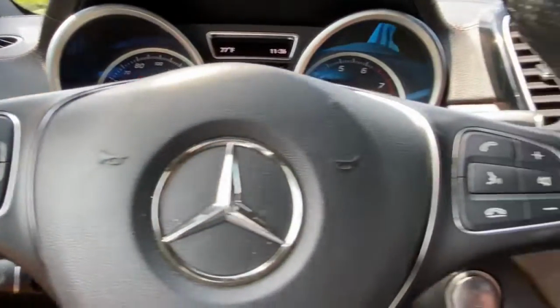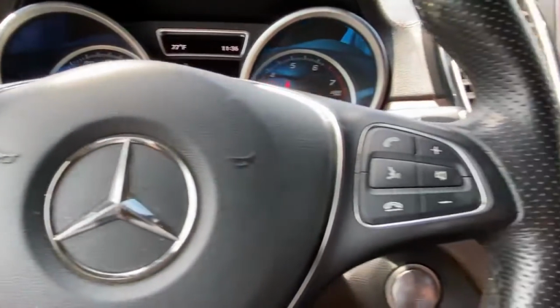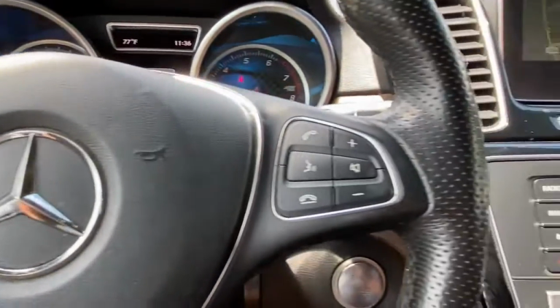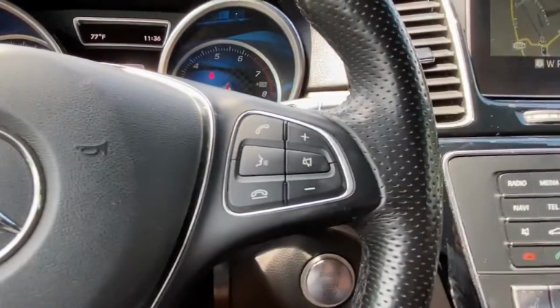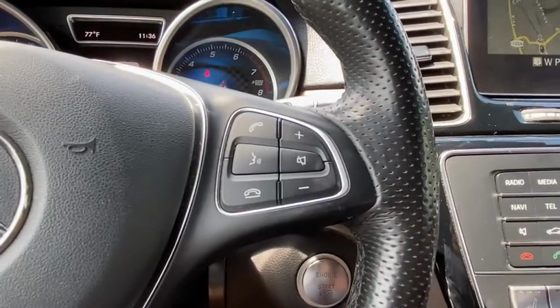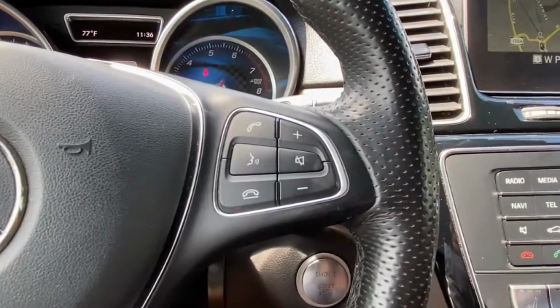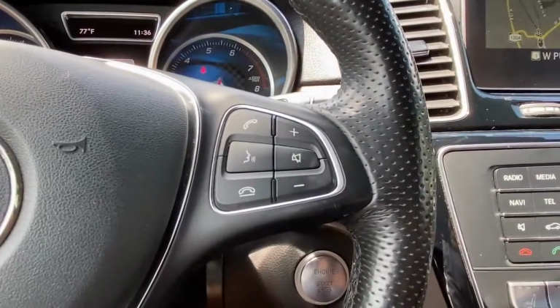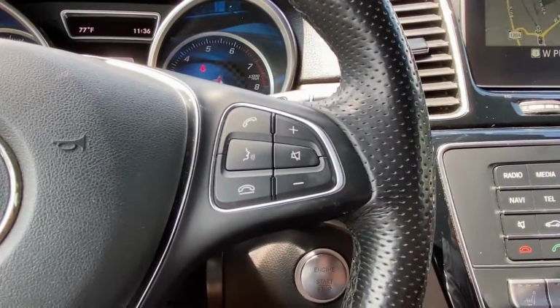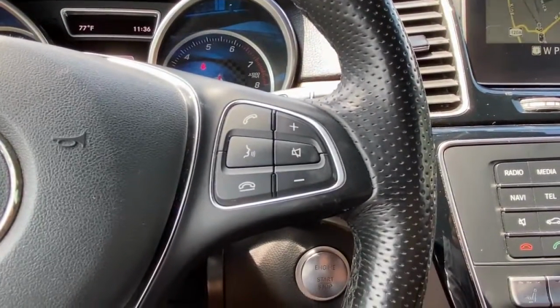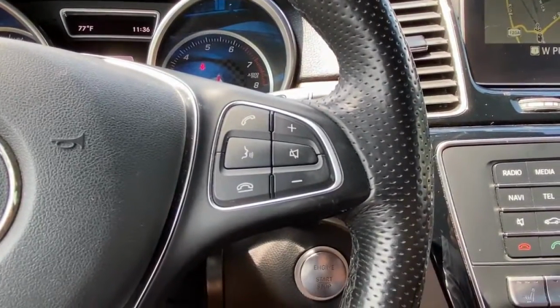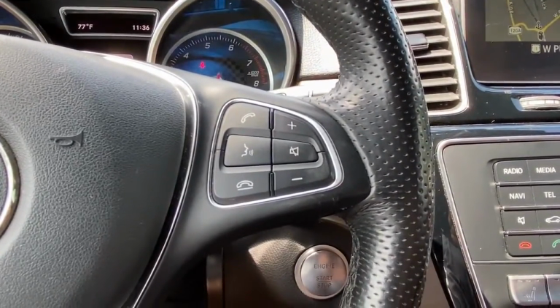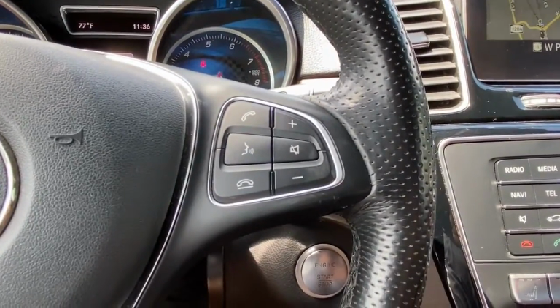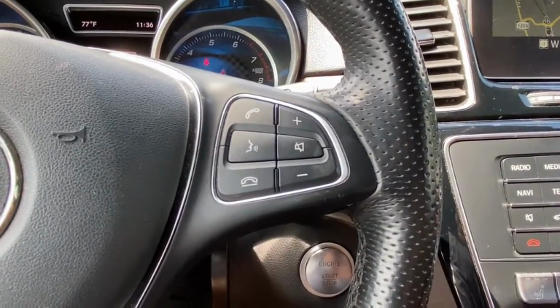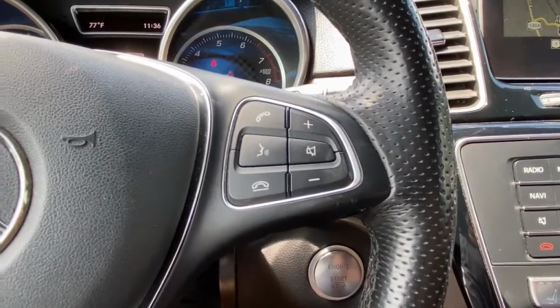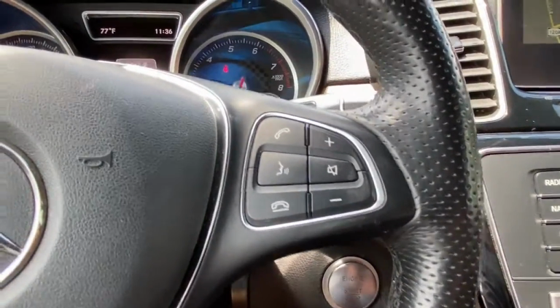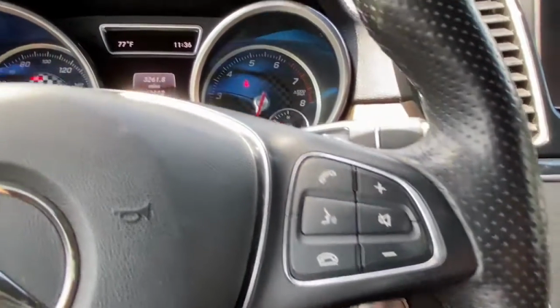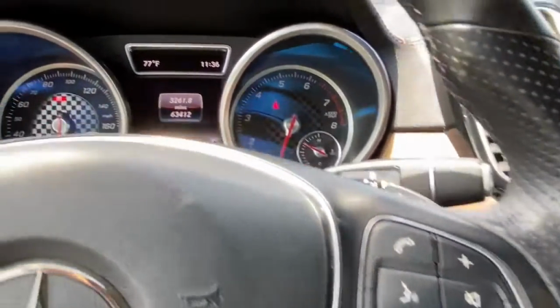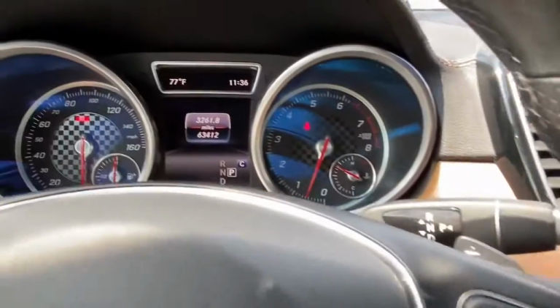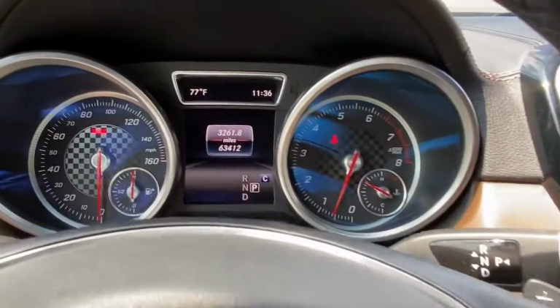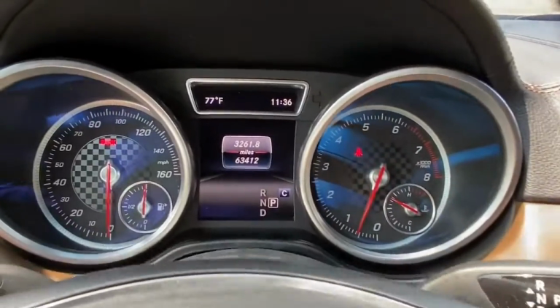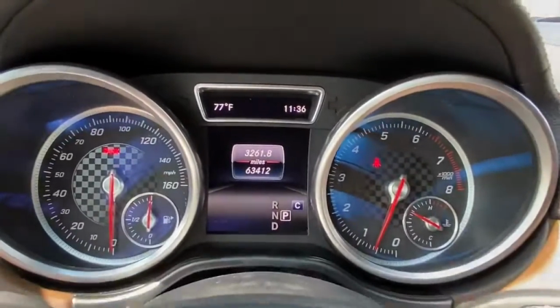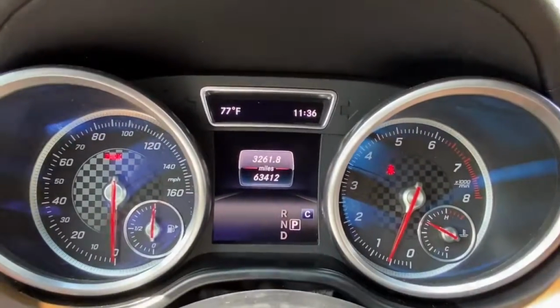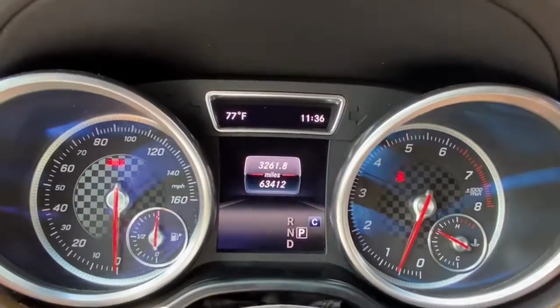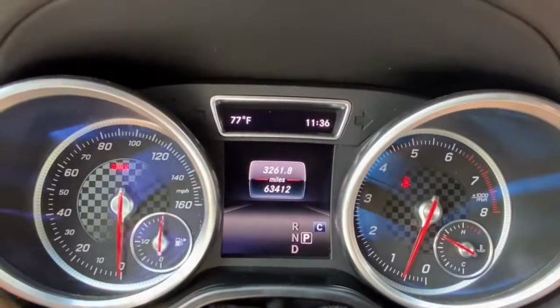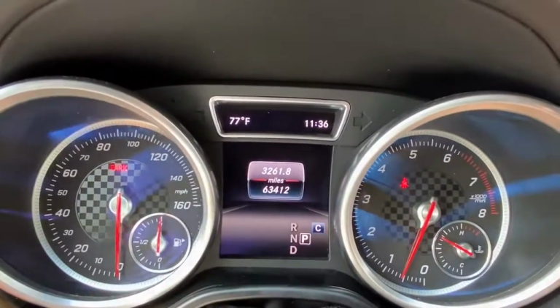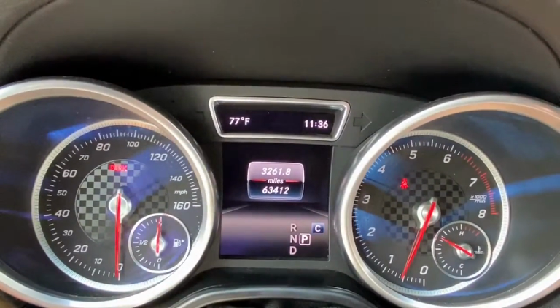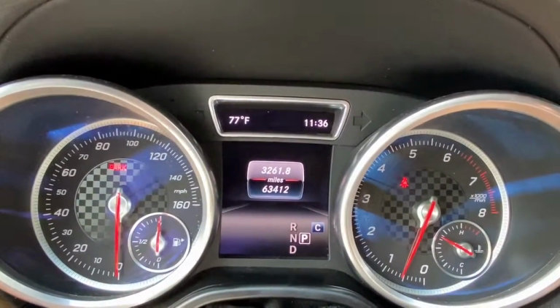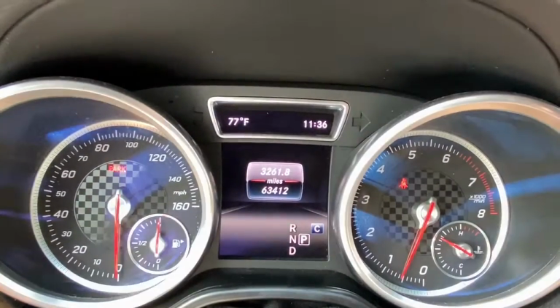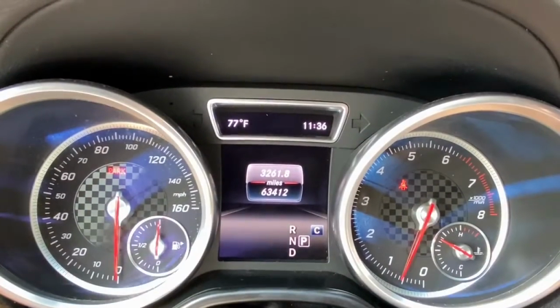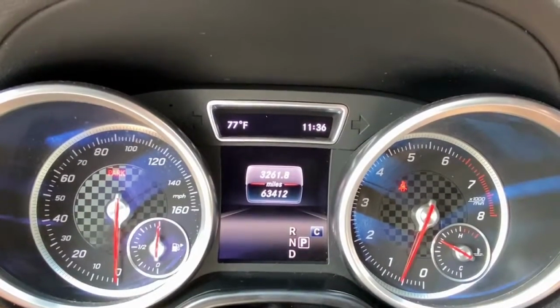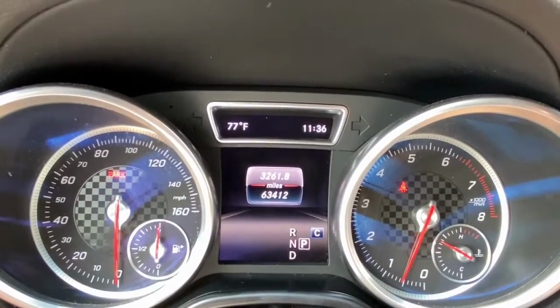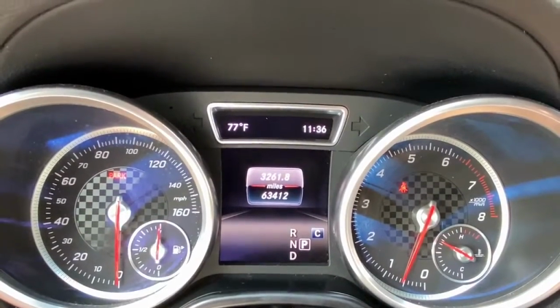Power lift gate, dual zone AC, blind spot monitor, electronic stability control.